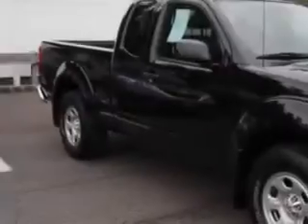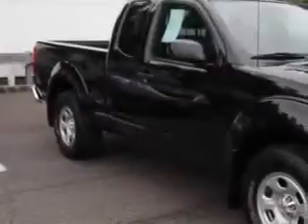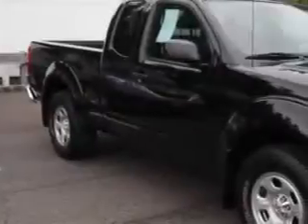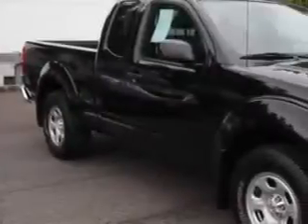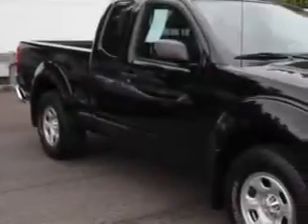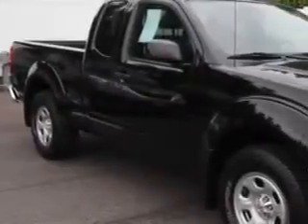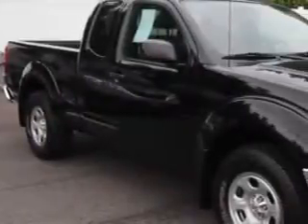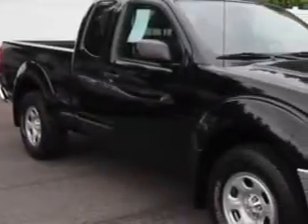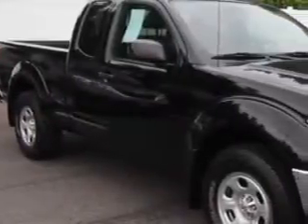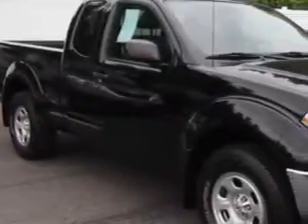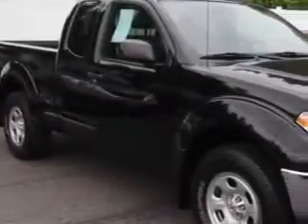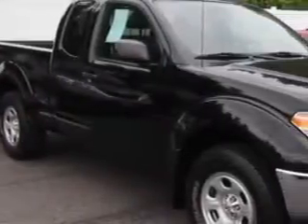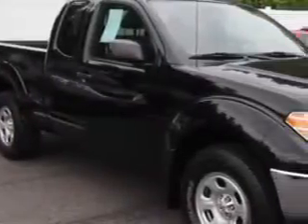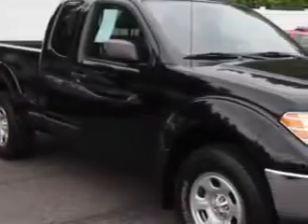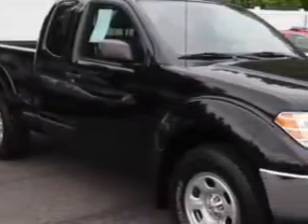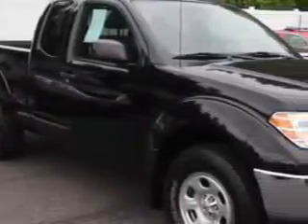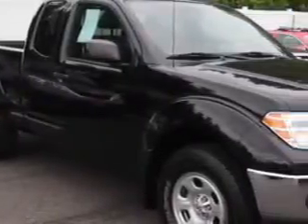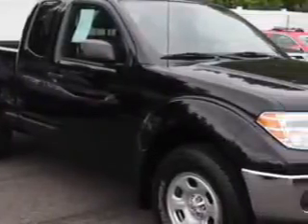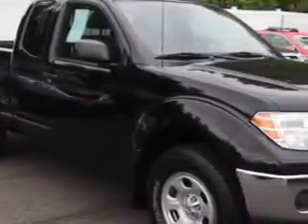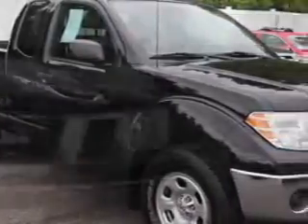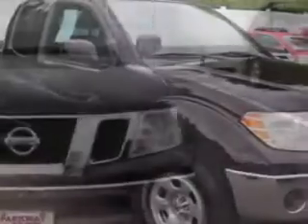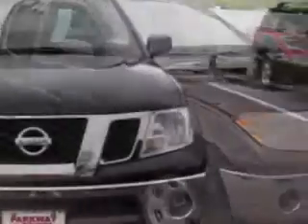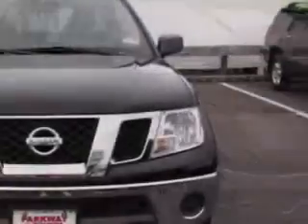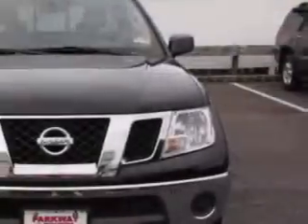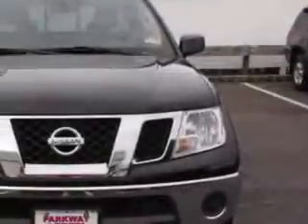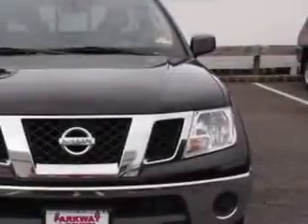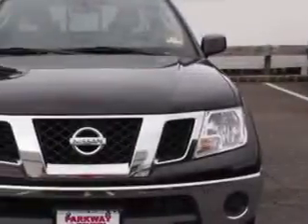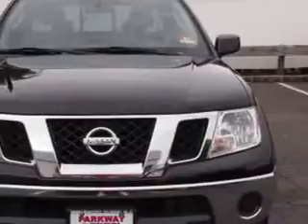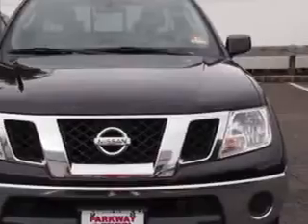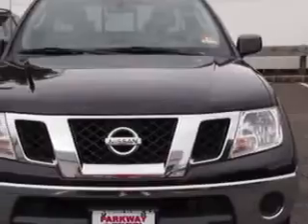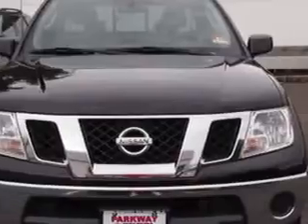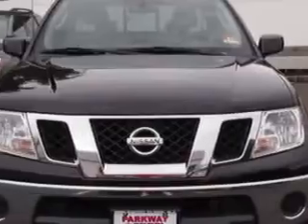Parkway Toyota knows you want more in a car. You expect the best from your vehicle.